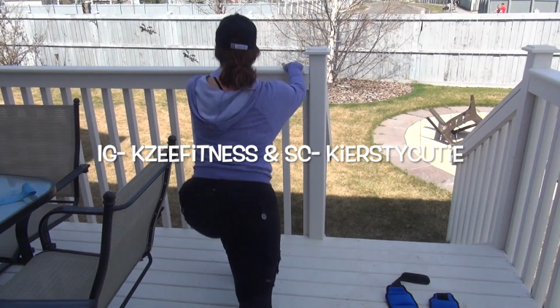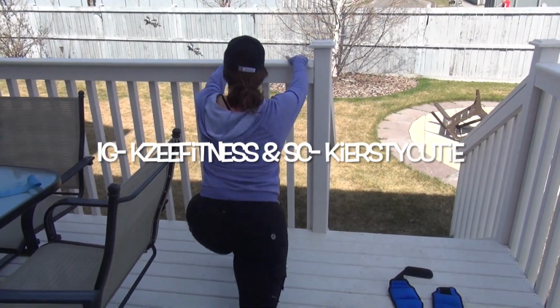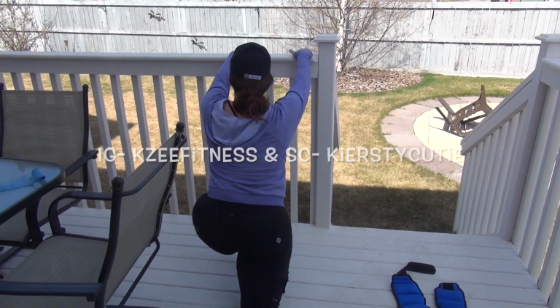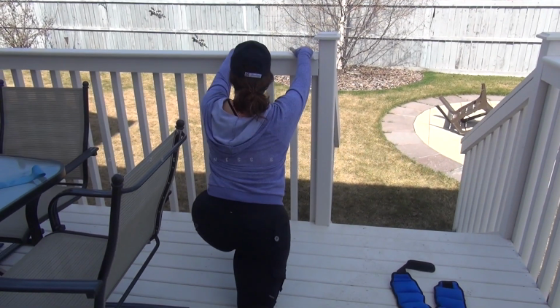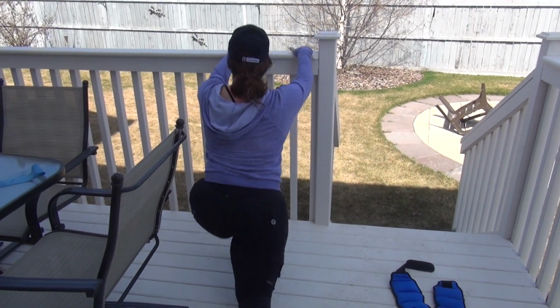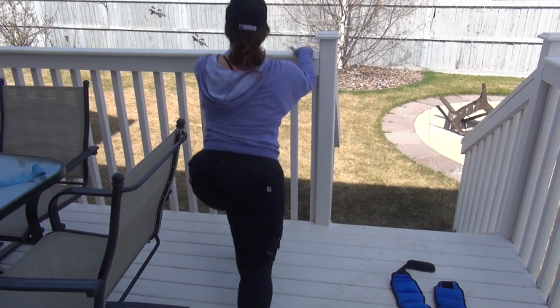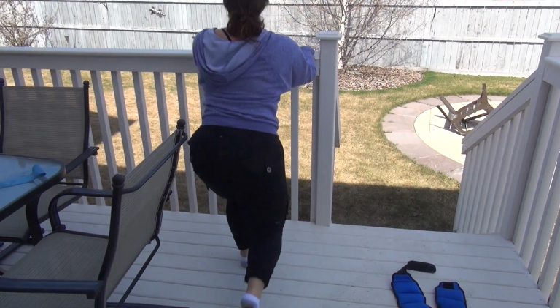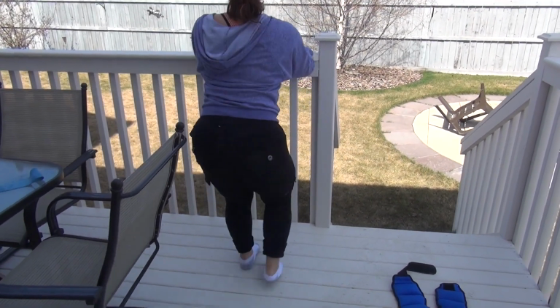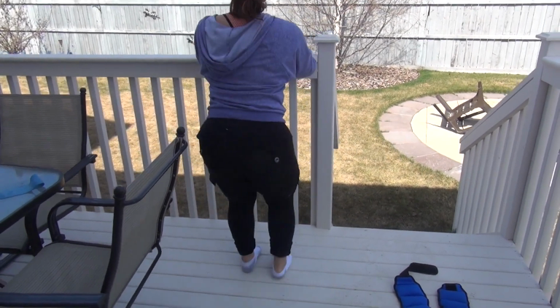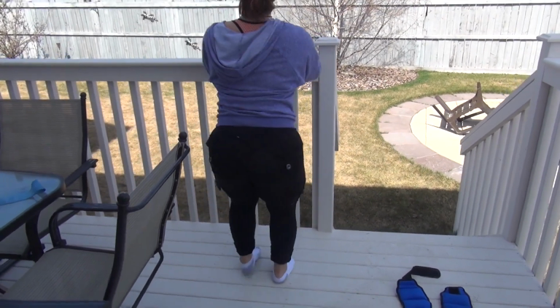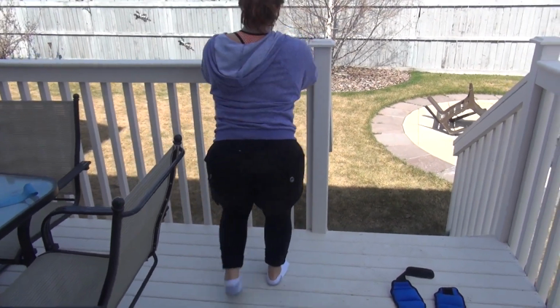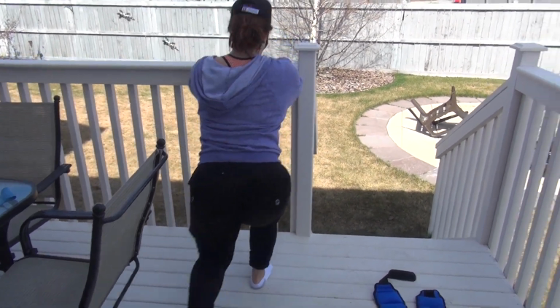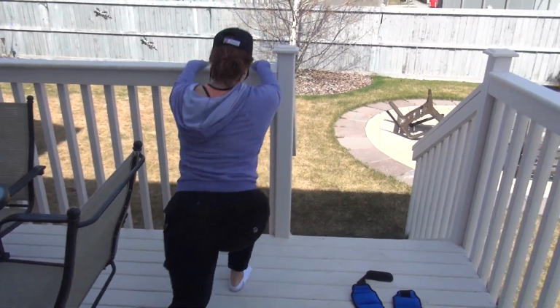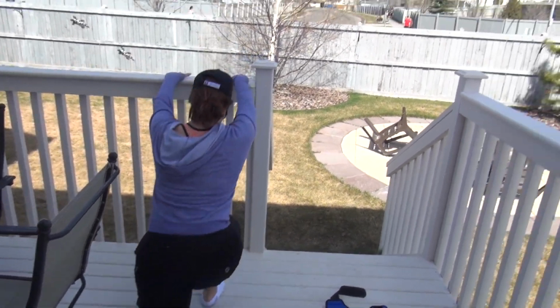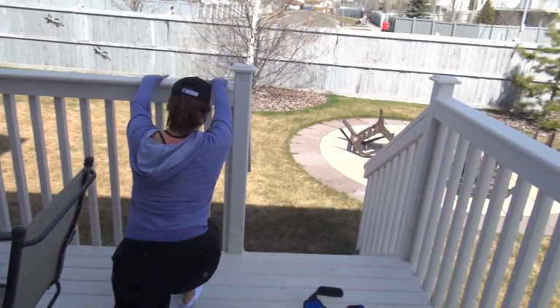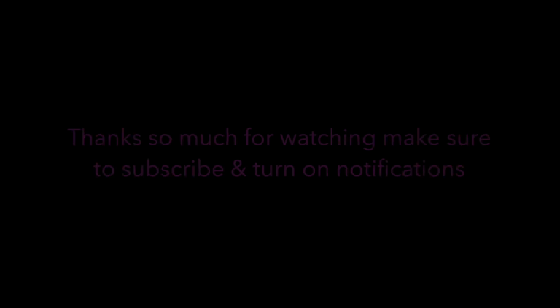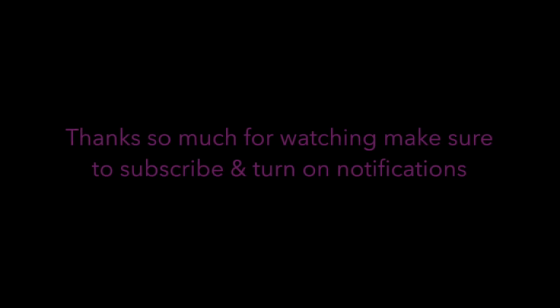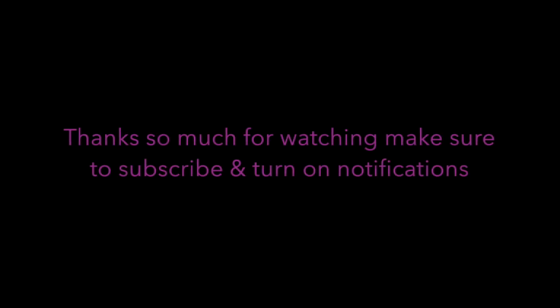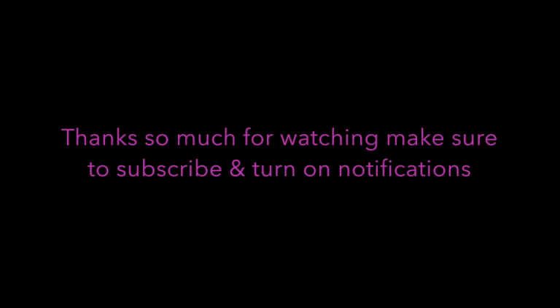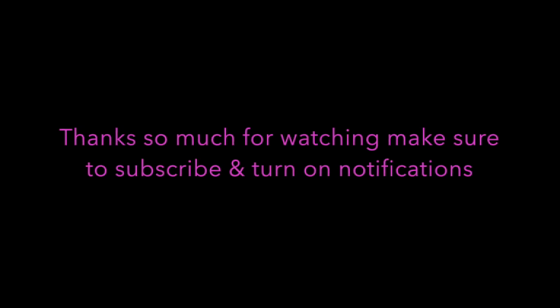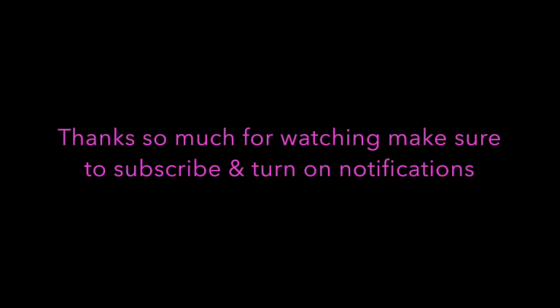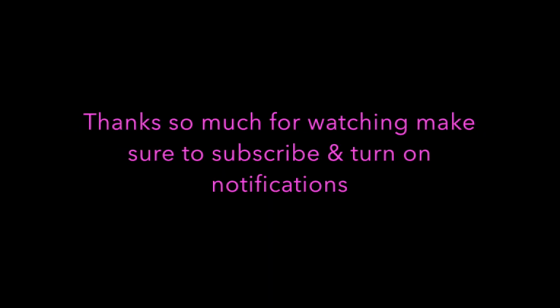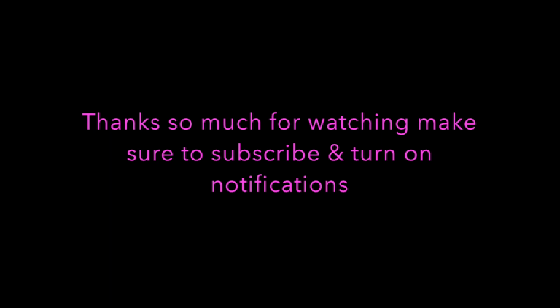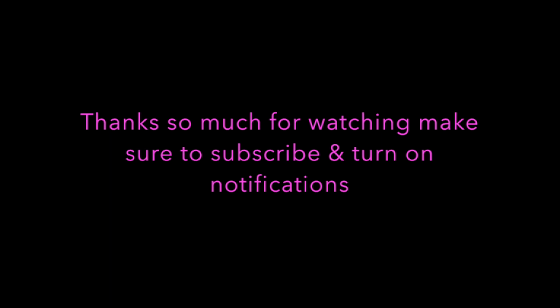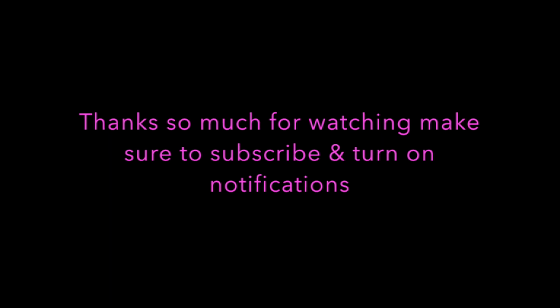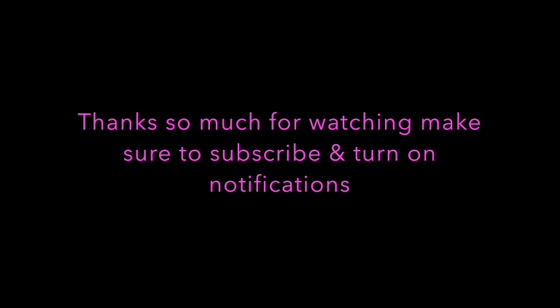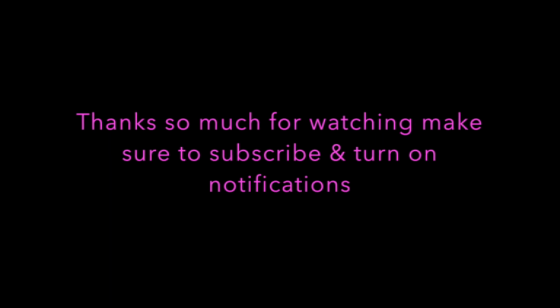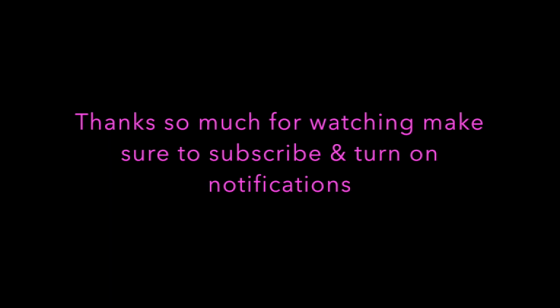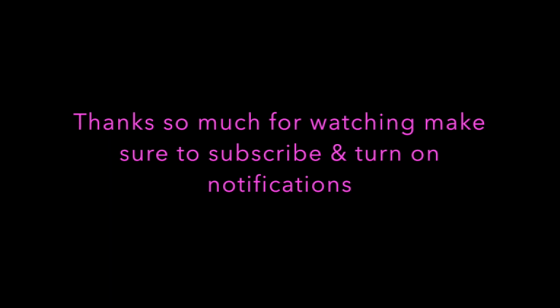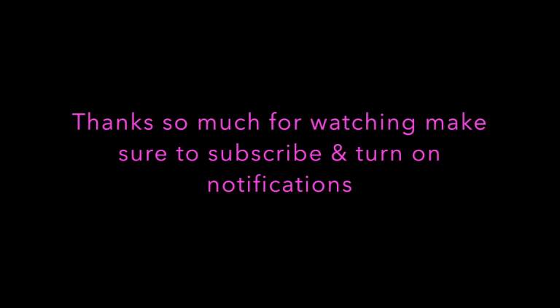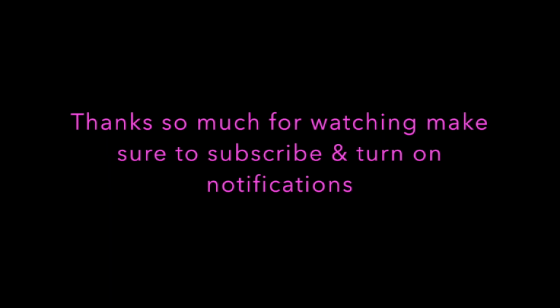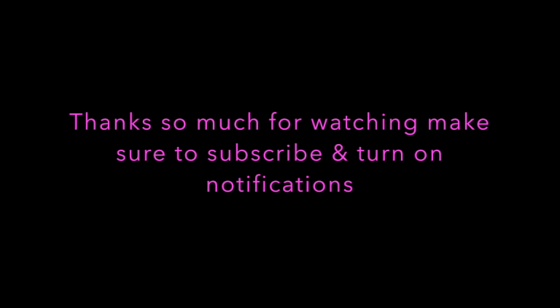Thank you so much for watching — don't forget to subscribe and turn on those notifications!